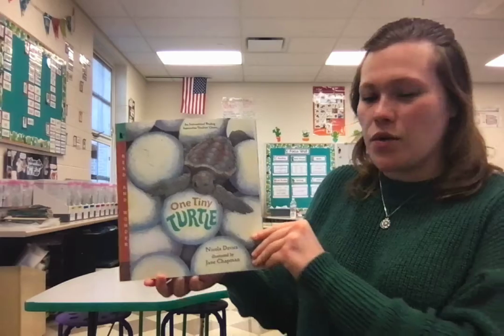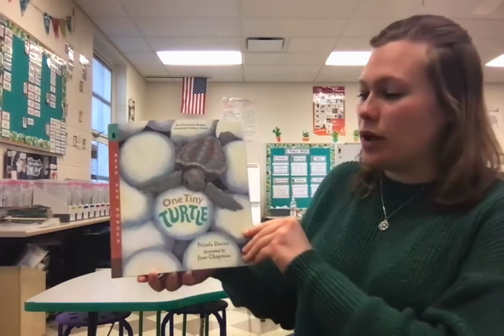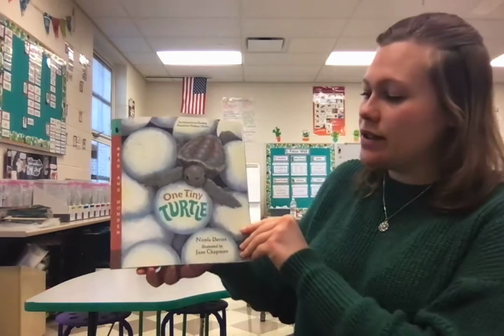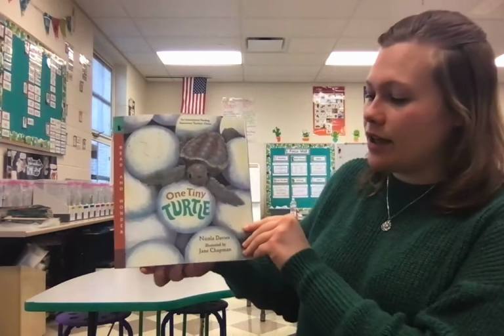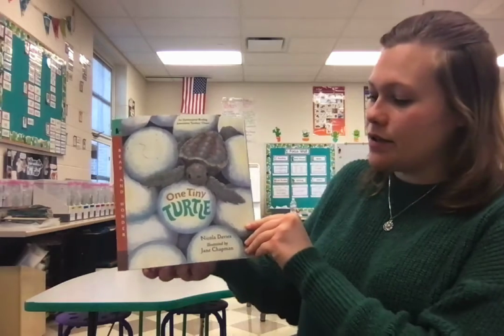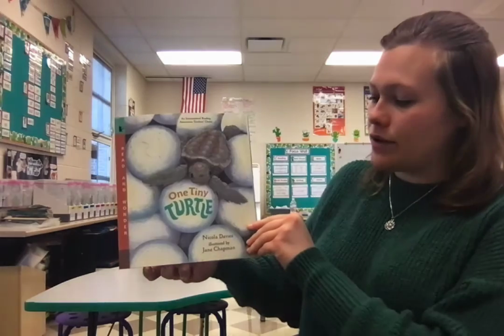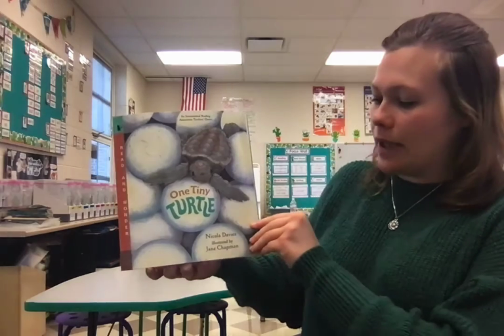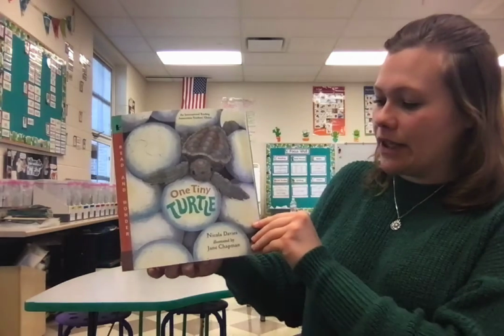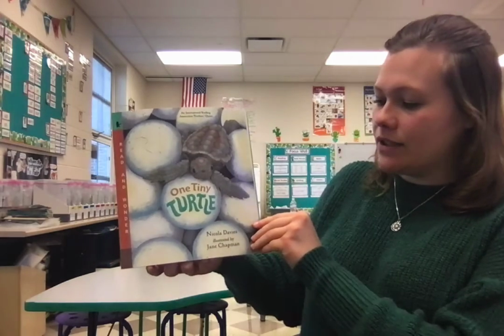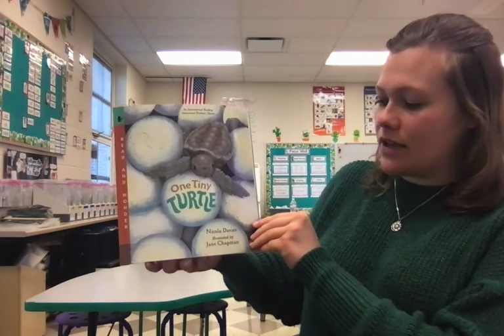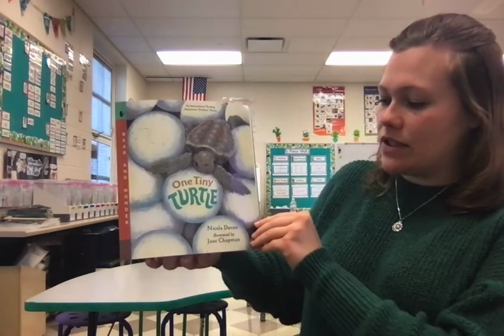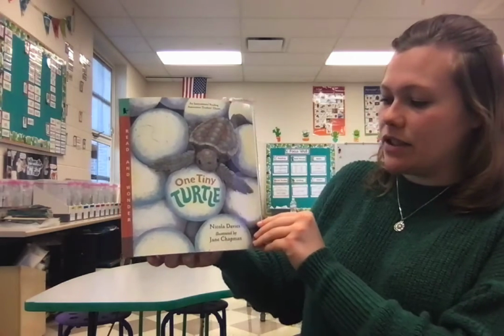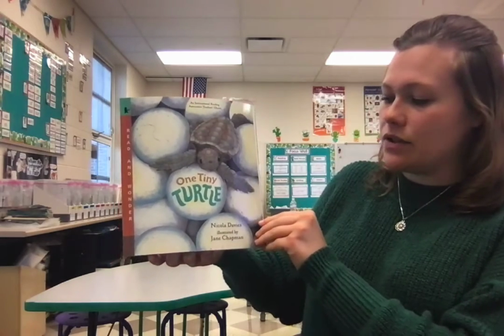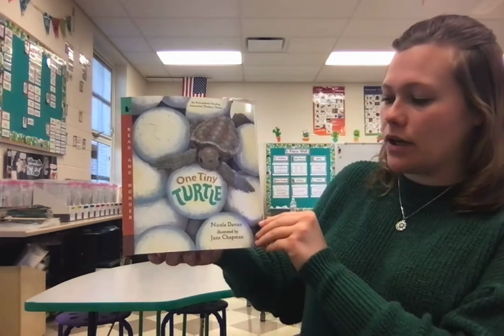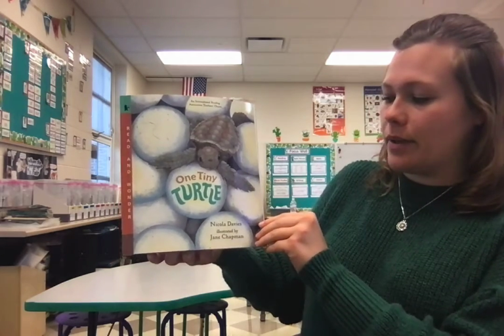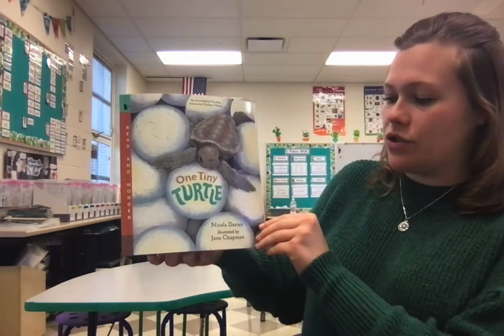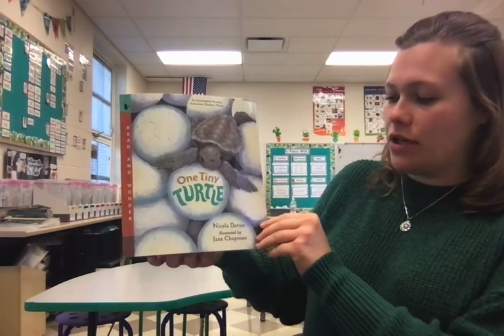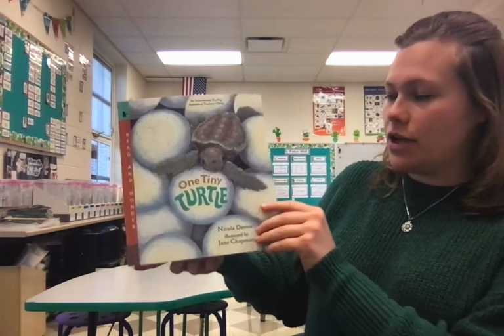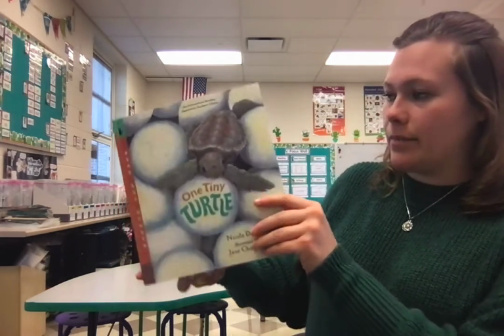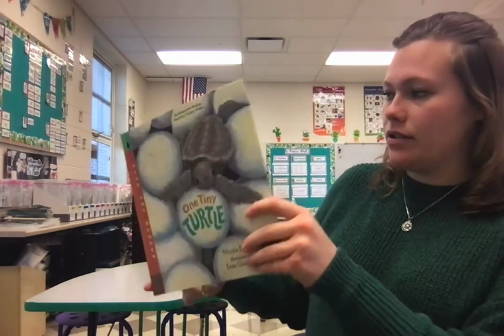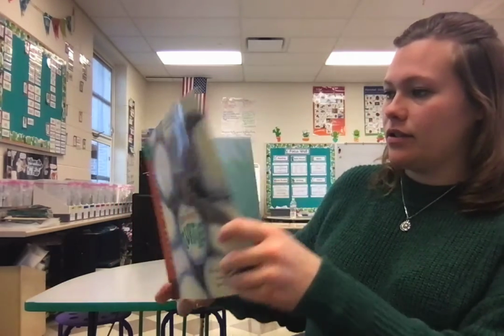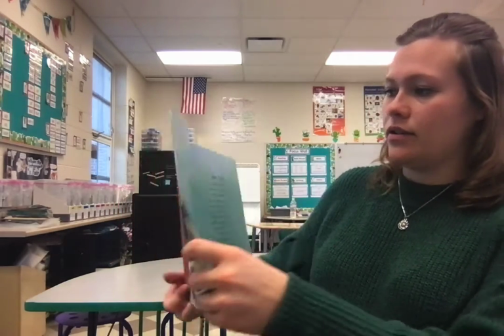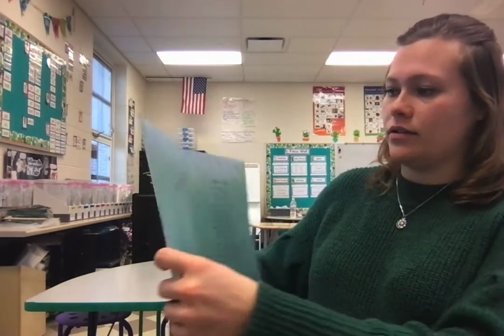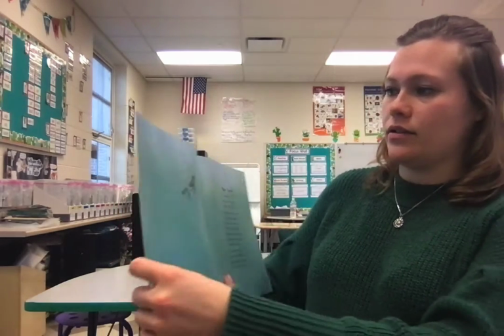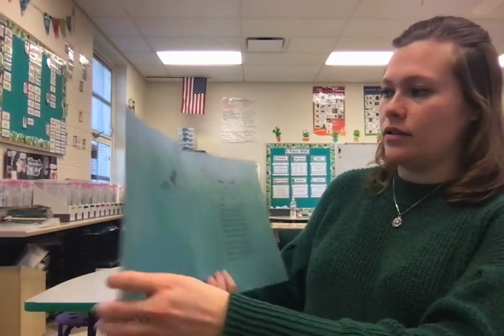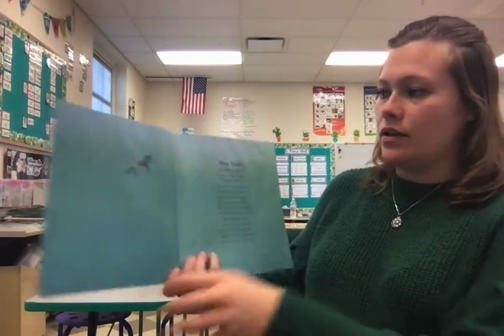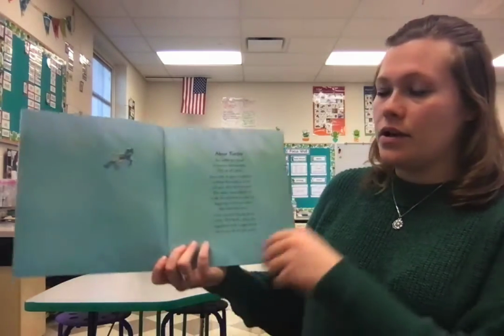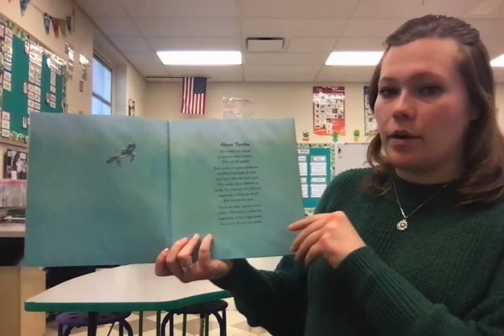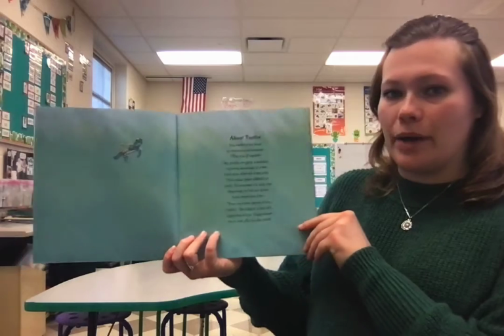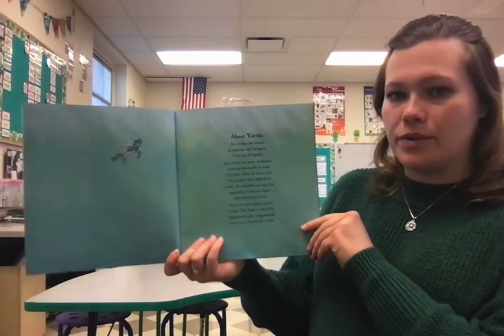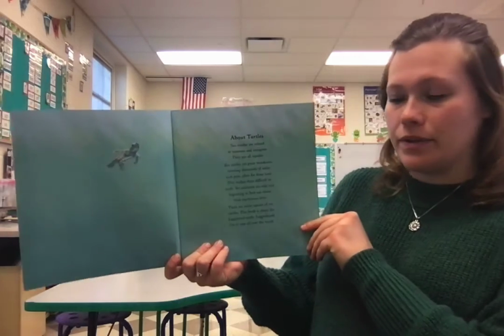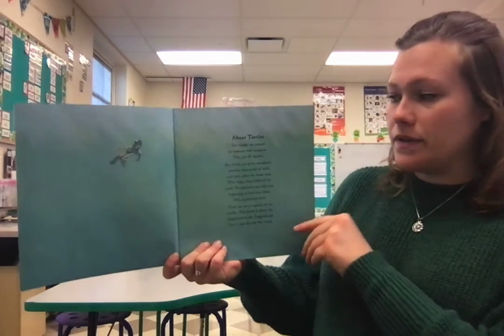One Tiny Turtle by Nicola Davies, illustrated by Jane Chapman. About Turtles.